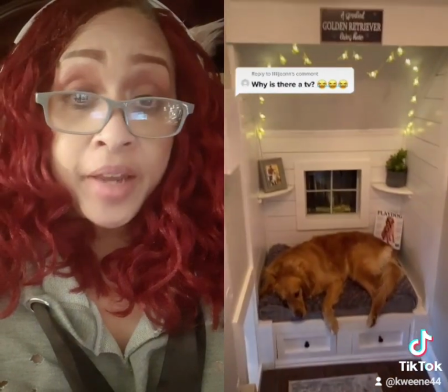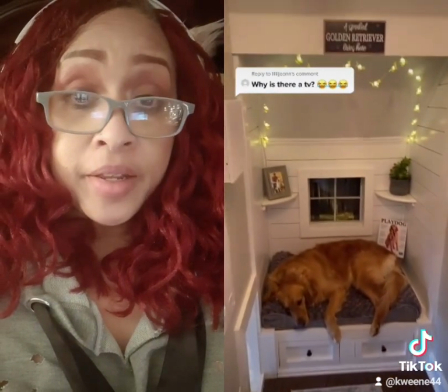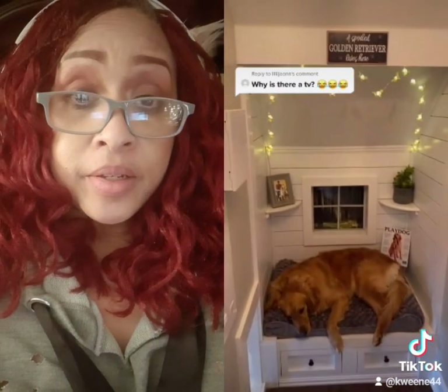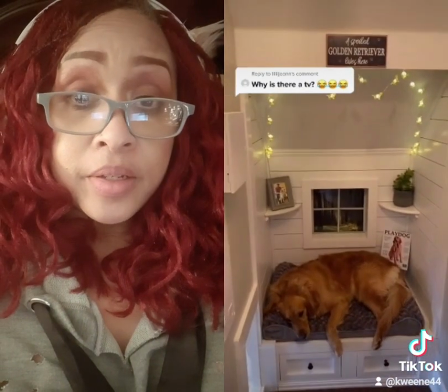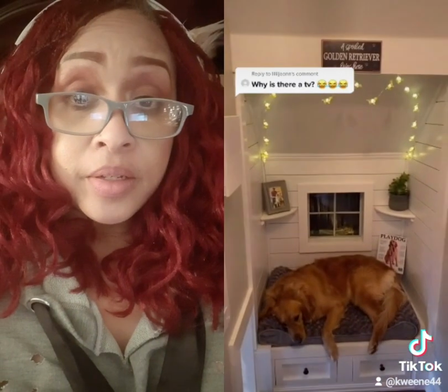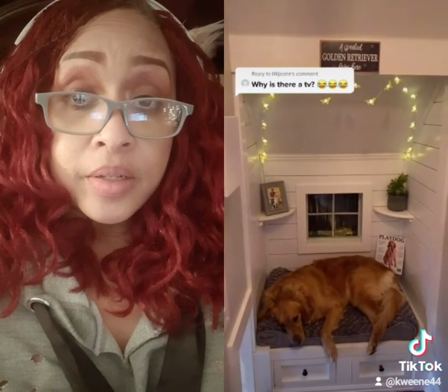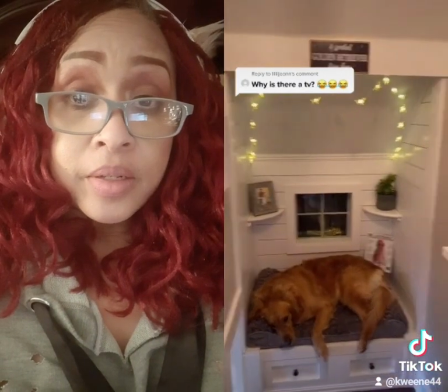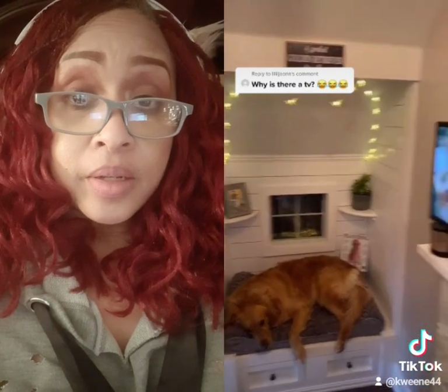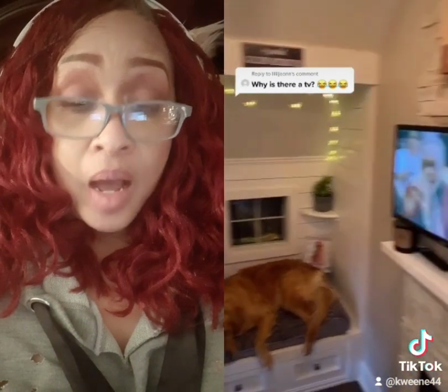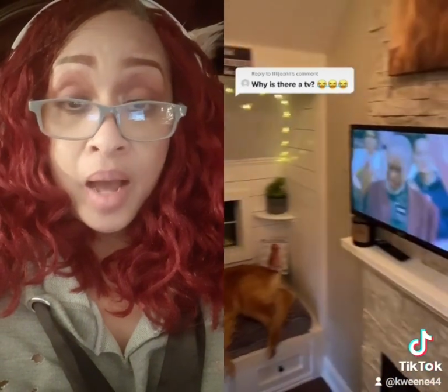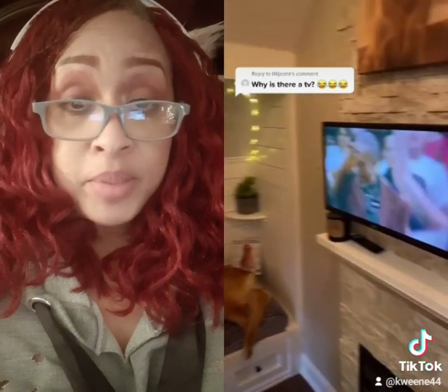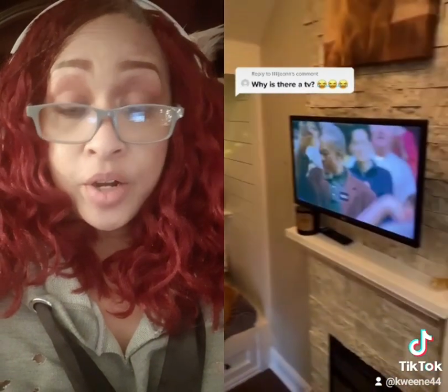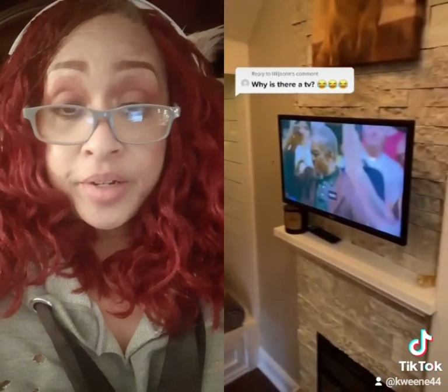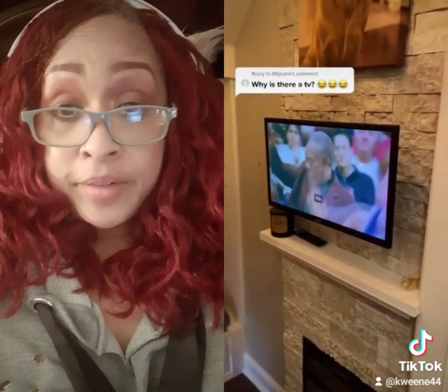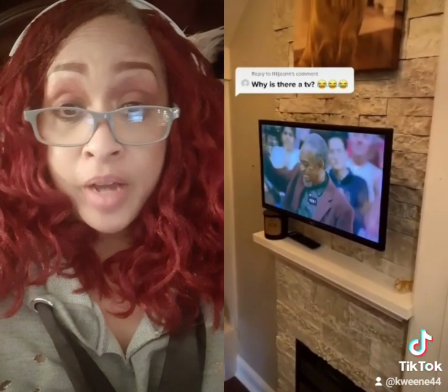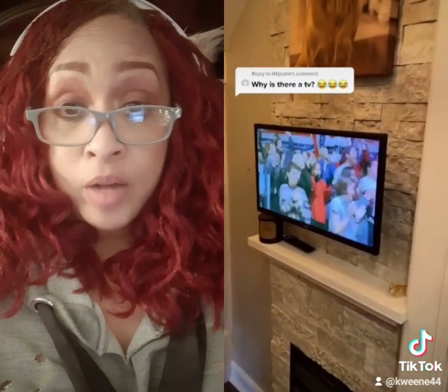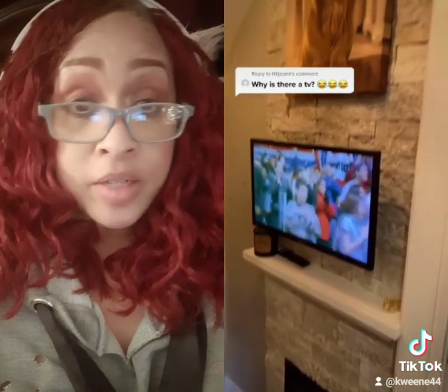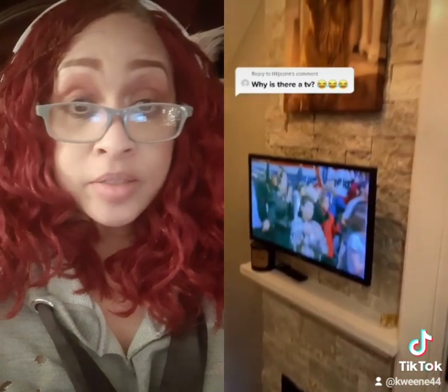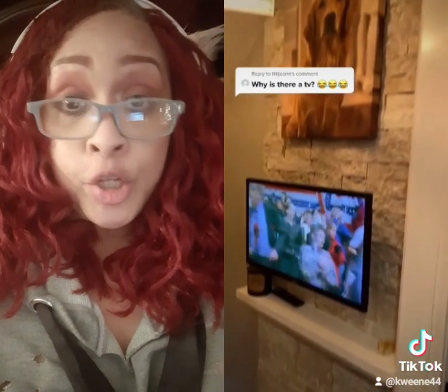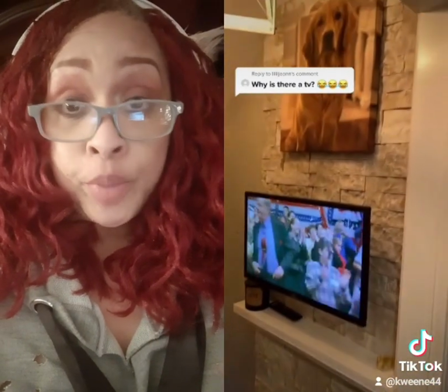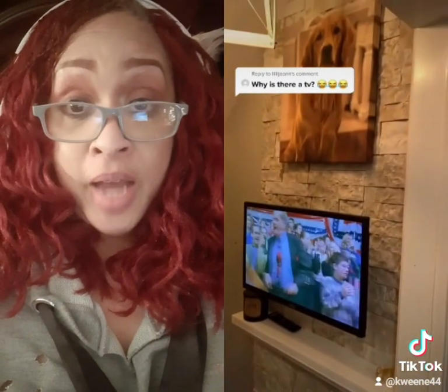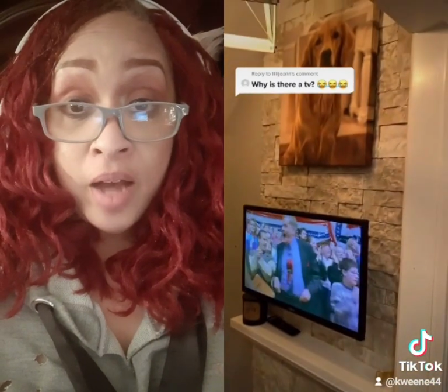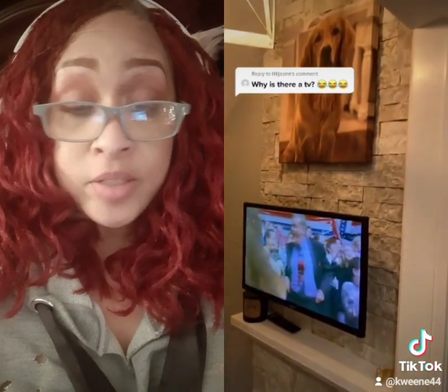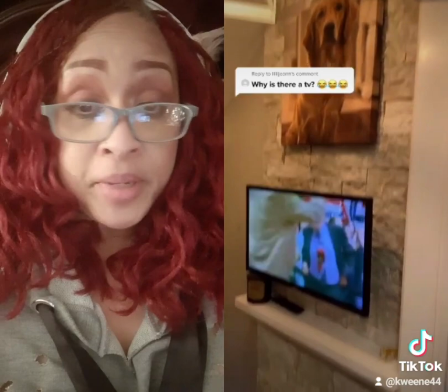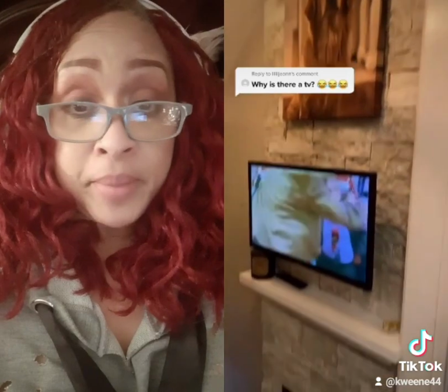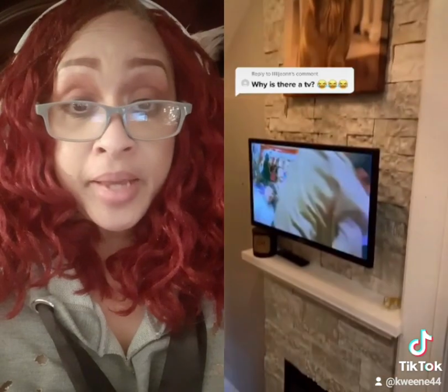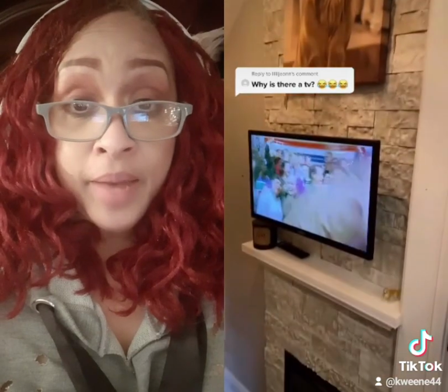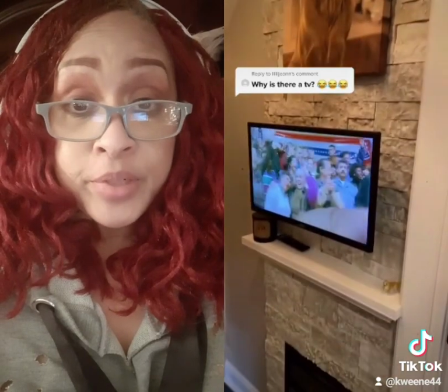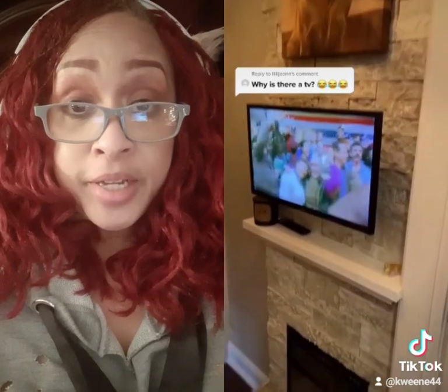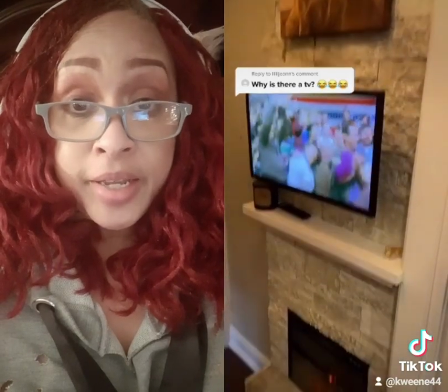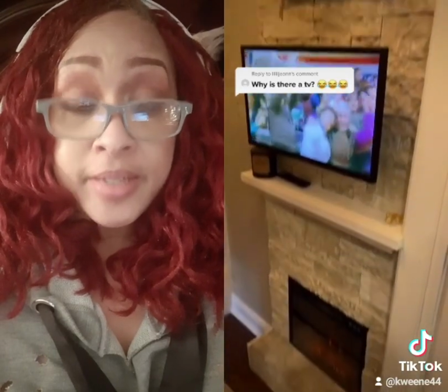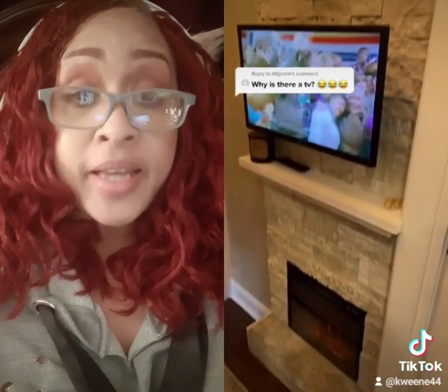Number two is: what's the TV? Well, we've got a portrait, a TV, and a fireplace.